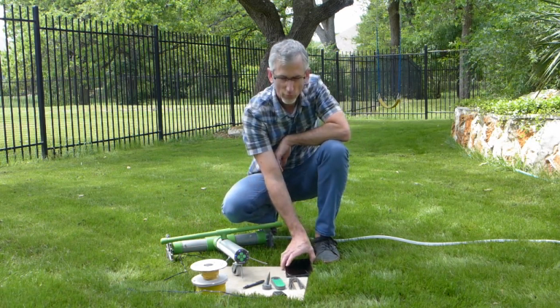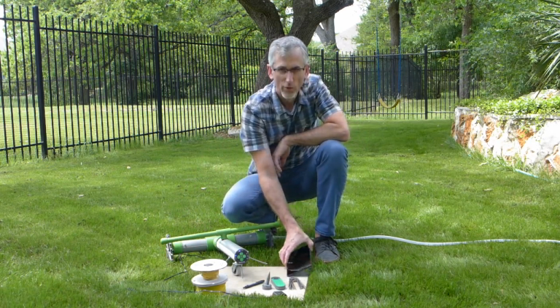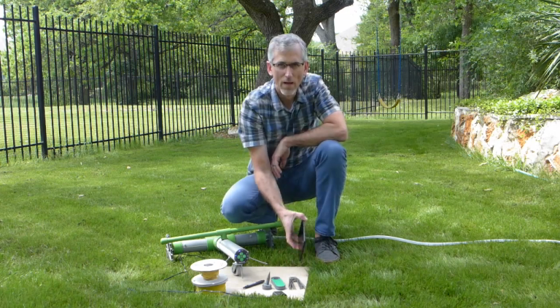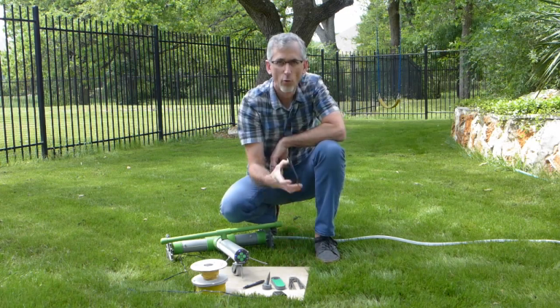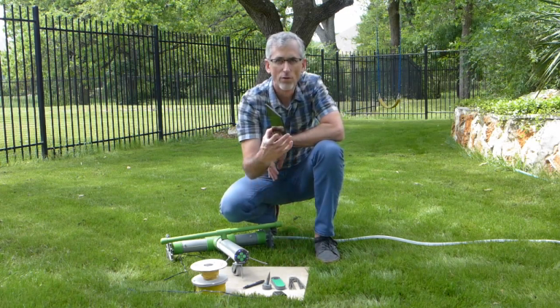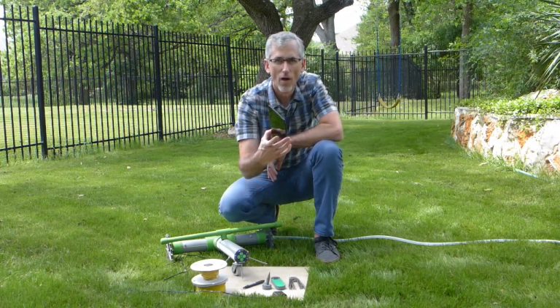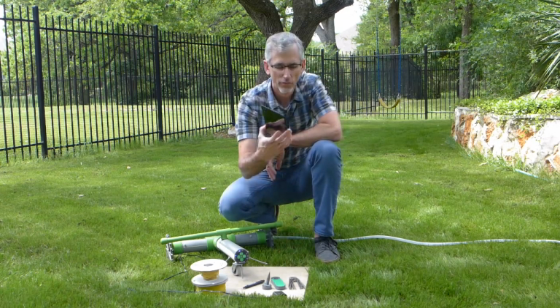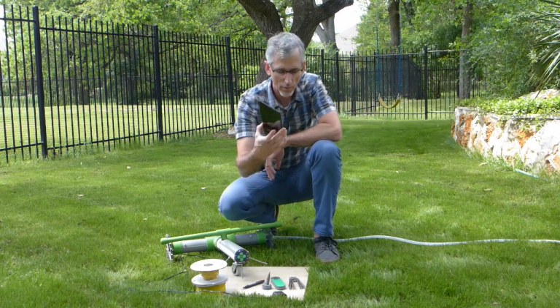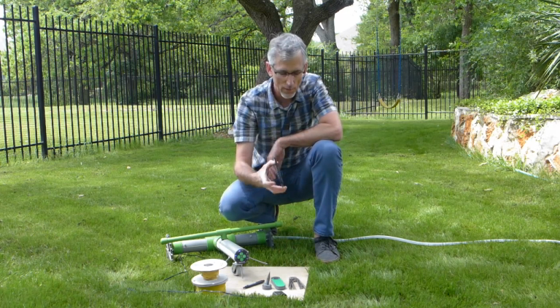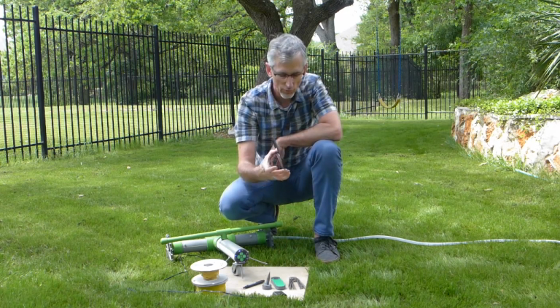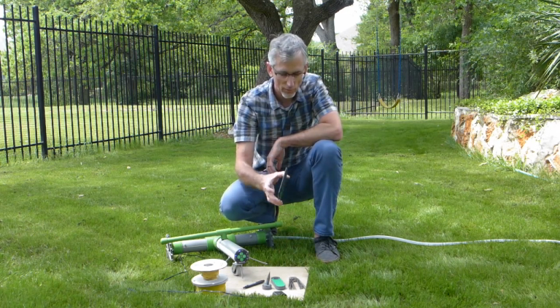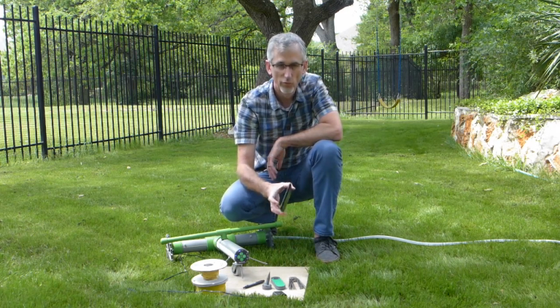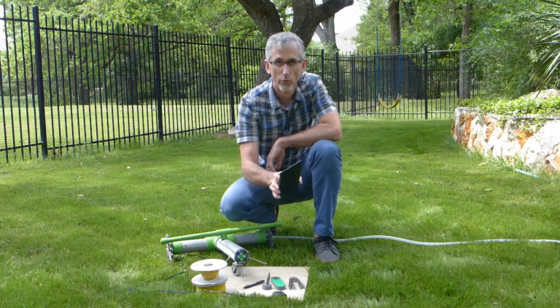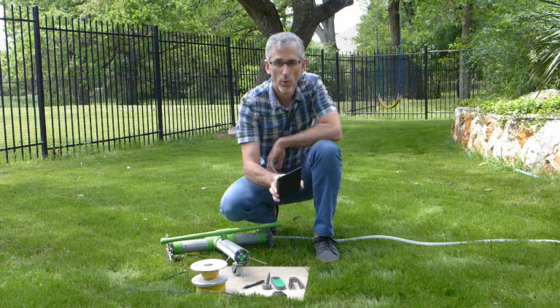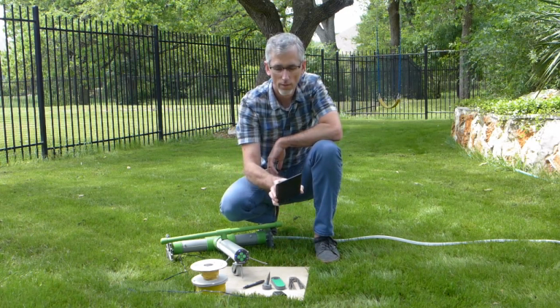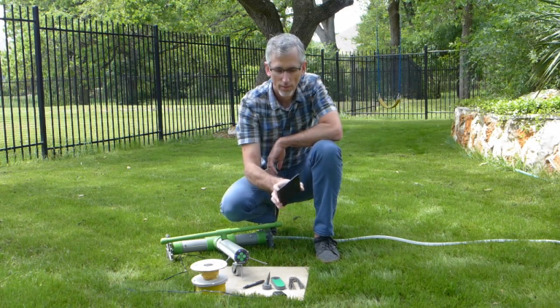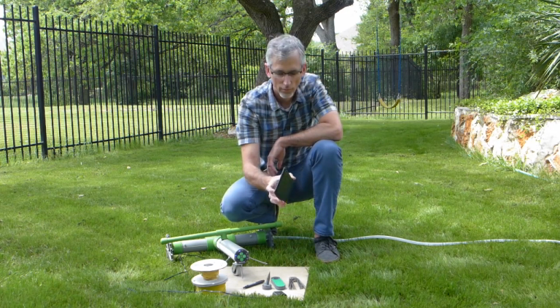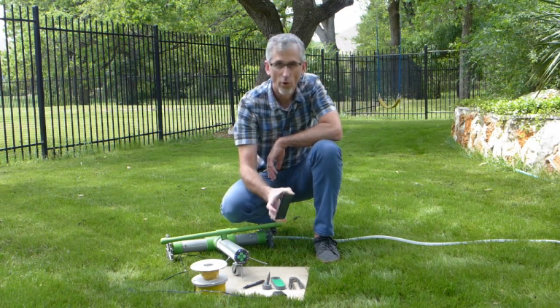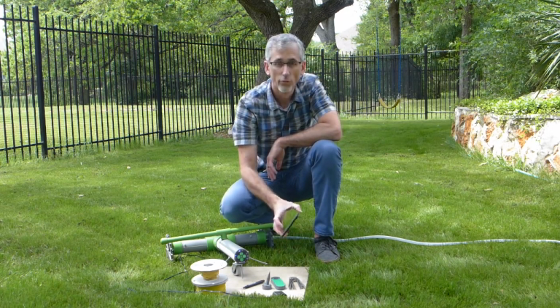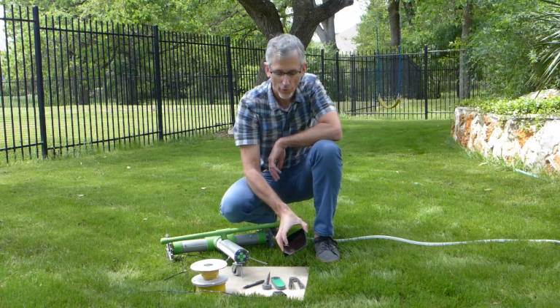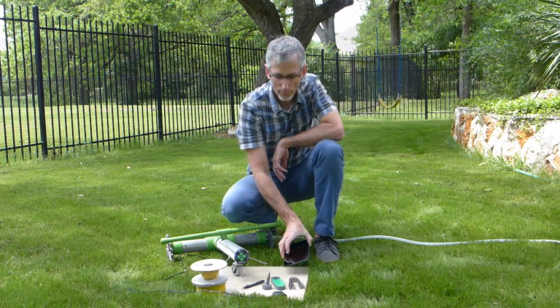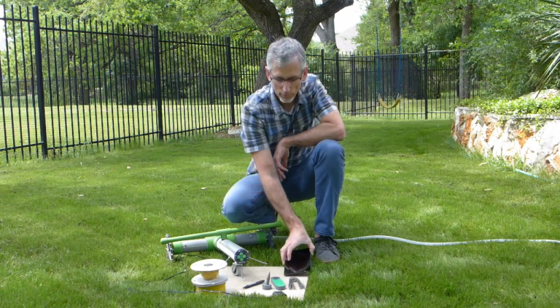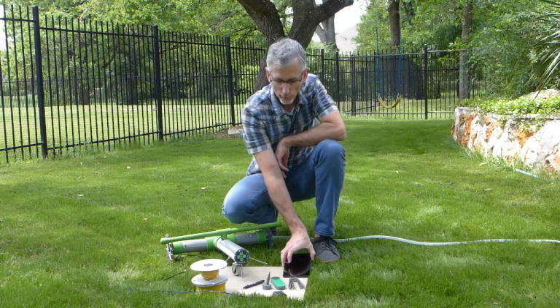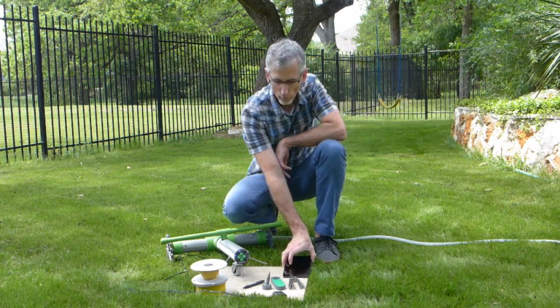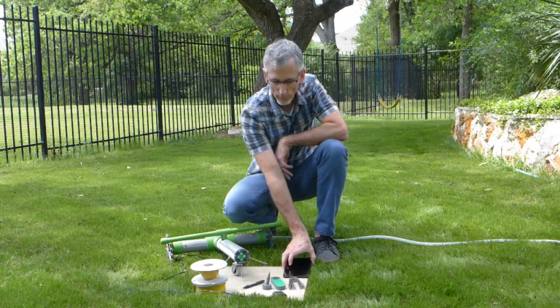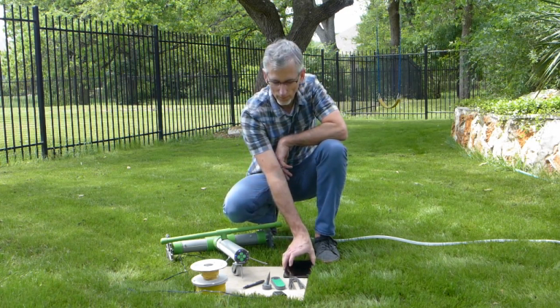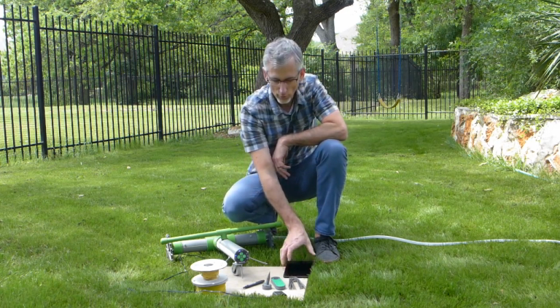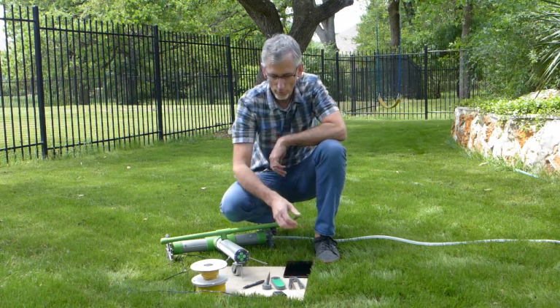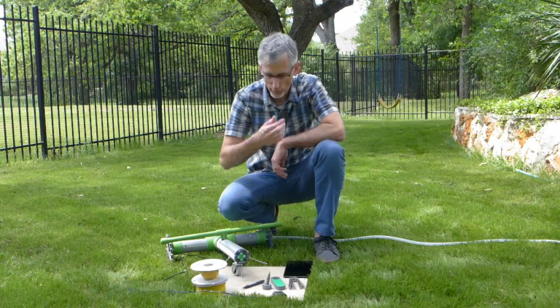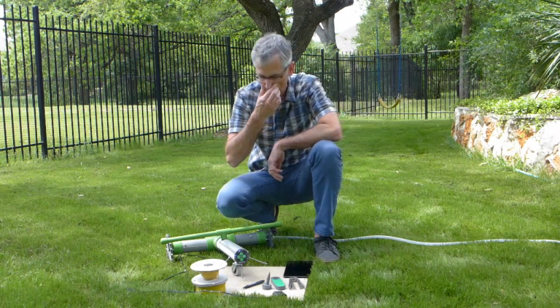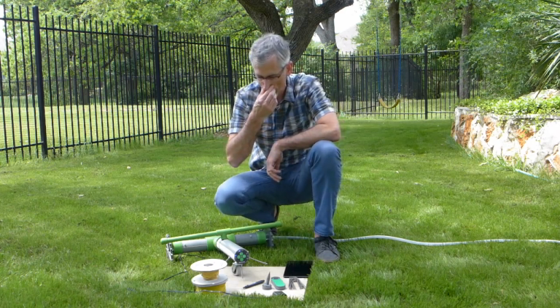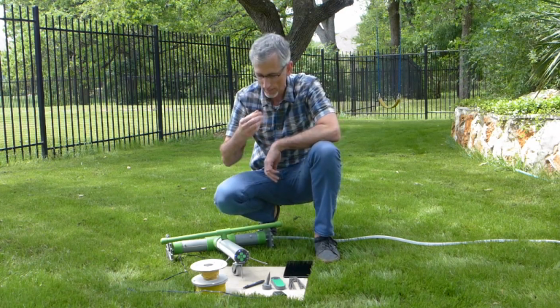I've also got an Android device. I'll be using this to start and stop and control Grover. I'll show you that in a minute.